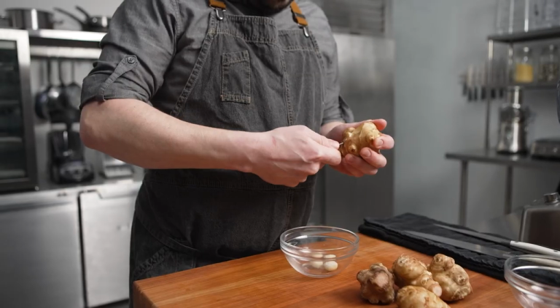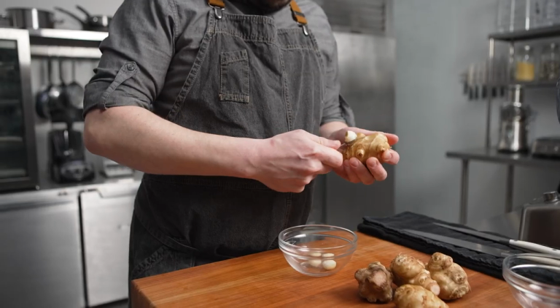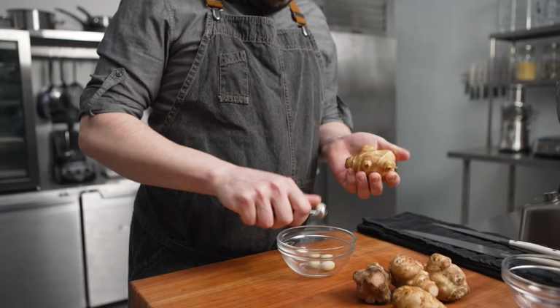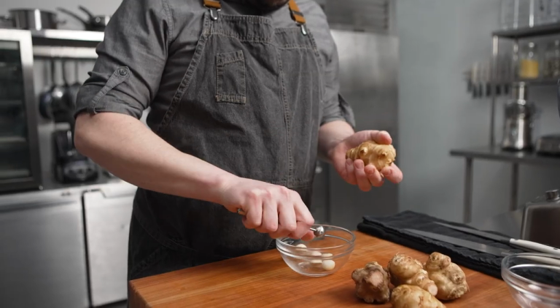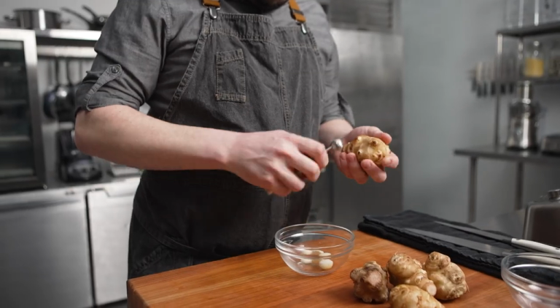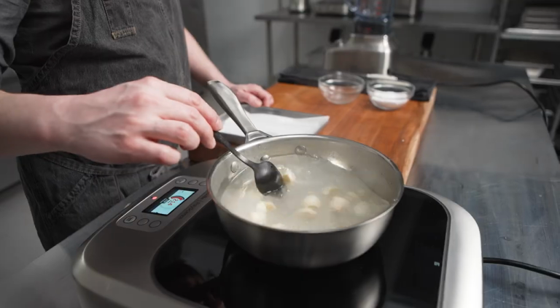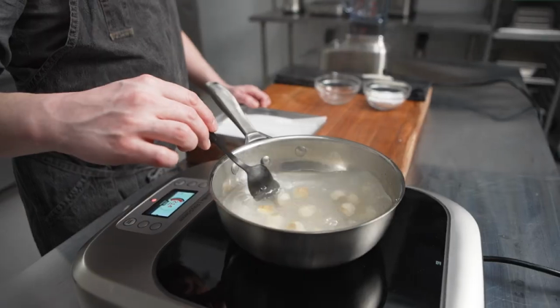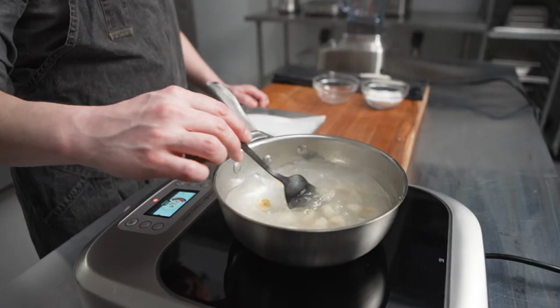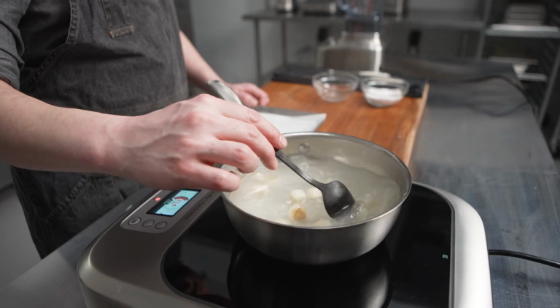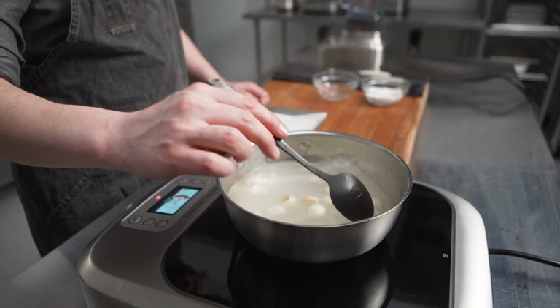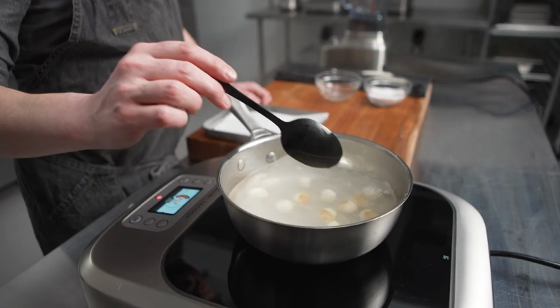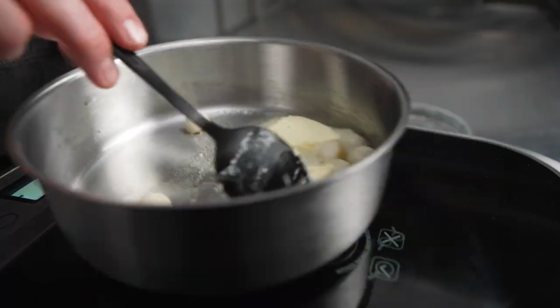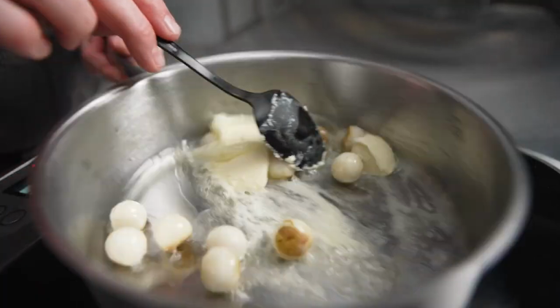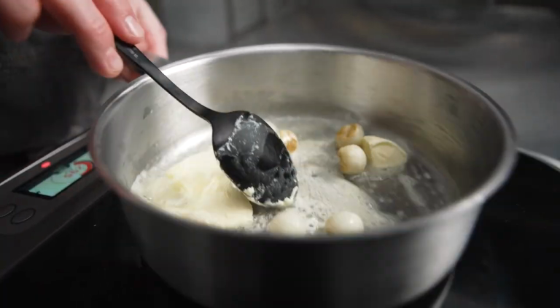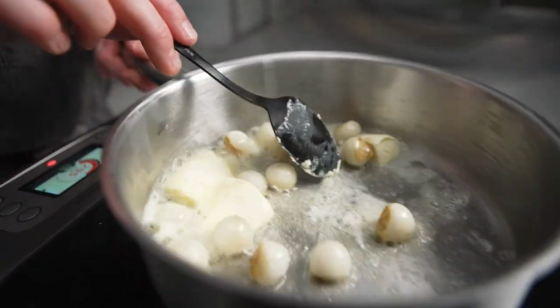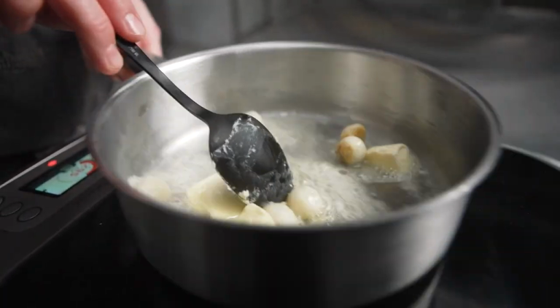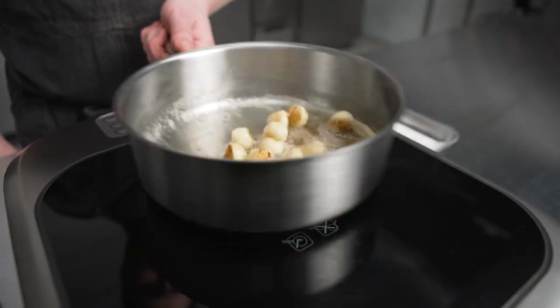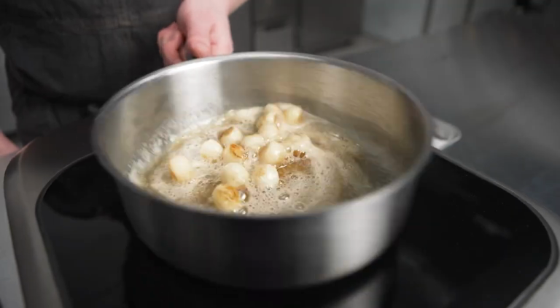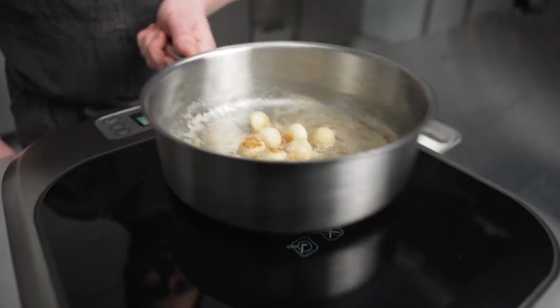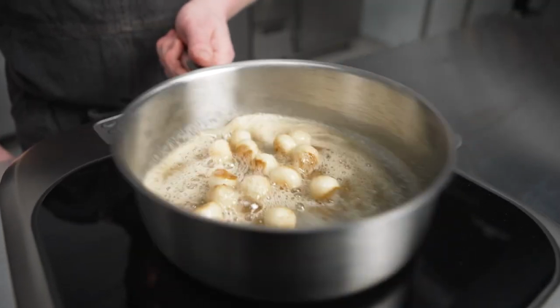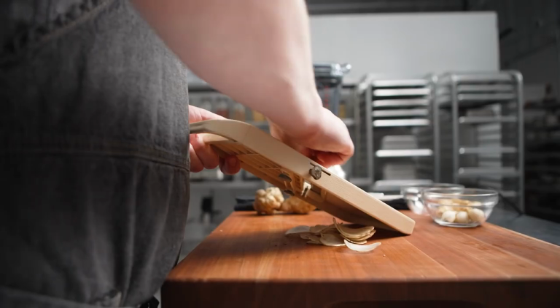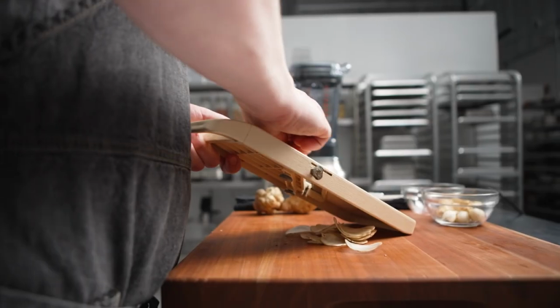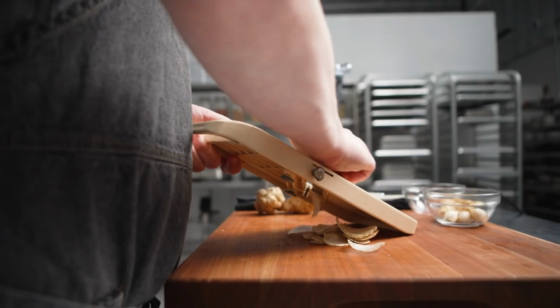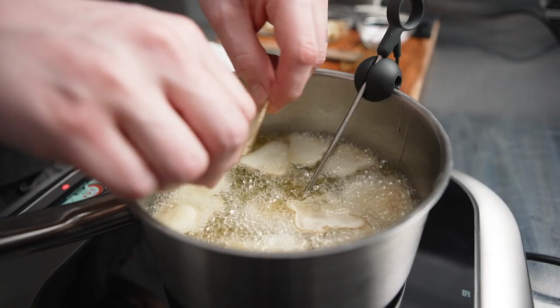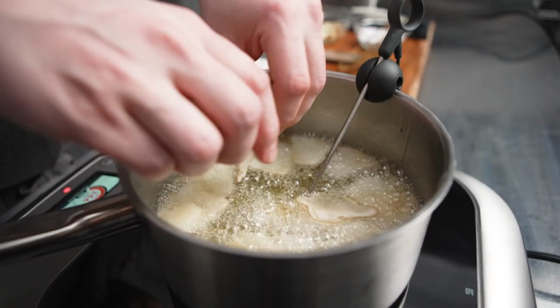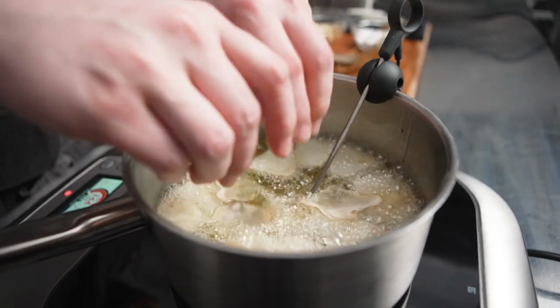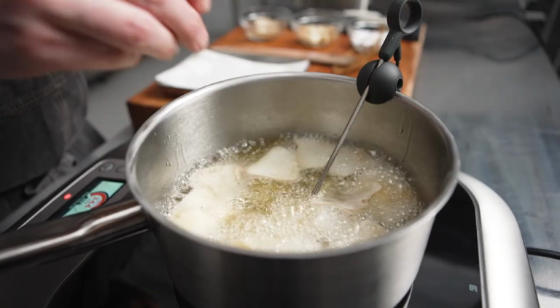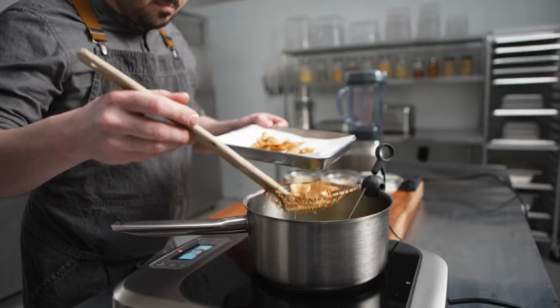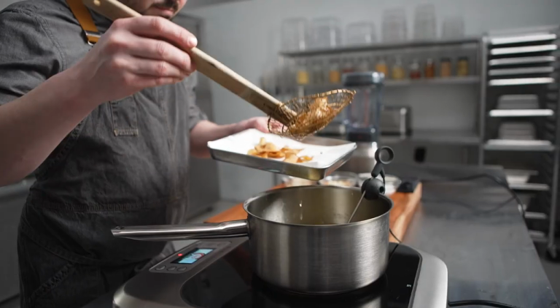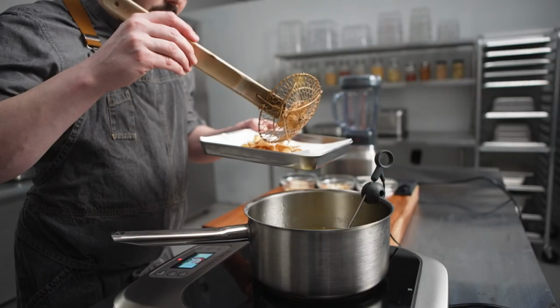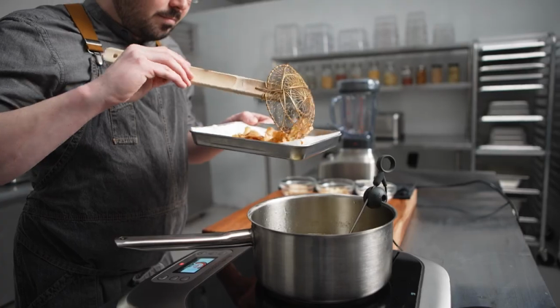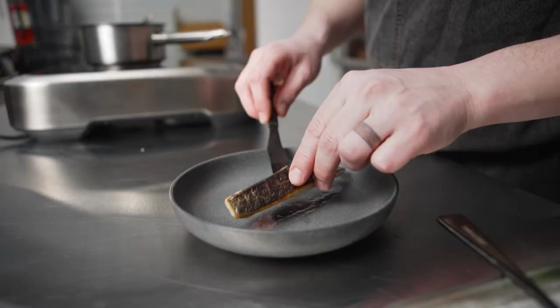We poach sunchokes in salted water, then sauté the sunchoke pieces in butter until brown, as well as fry thin sunchoke chips.